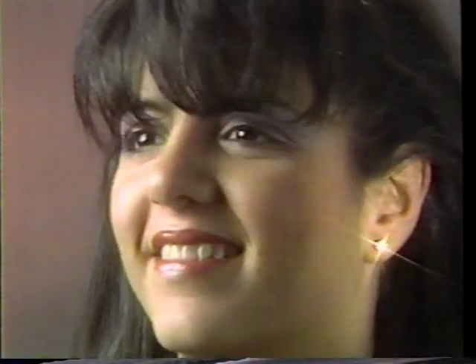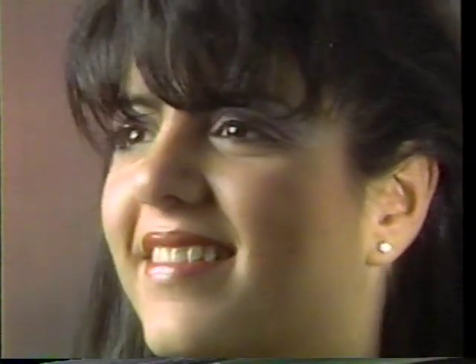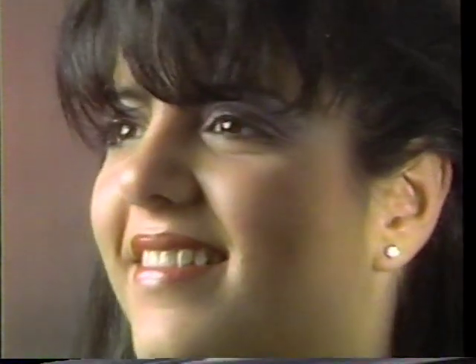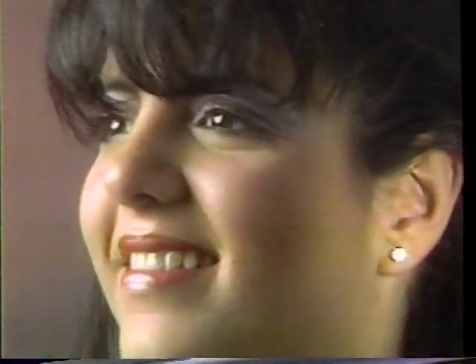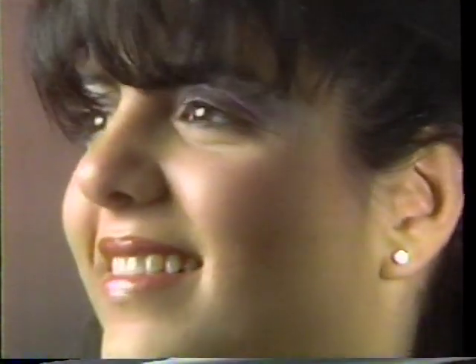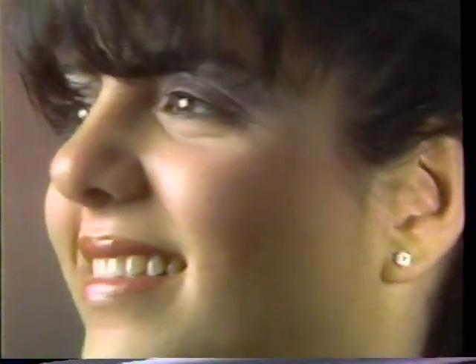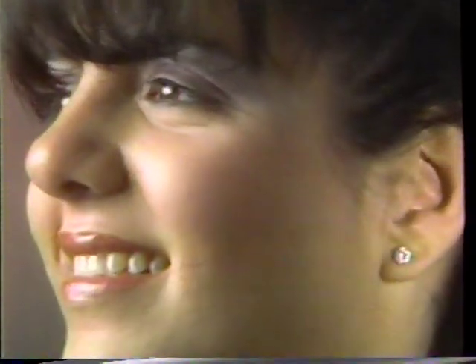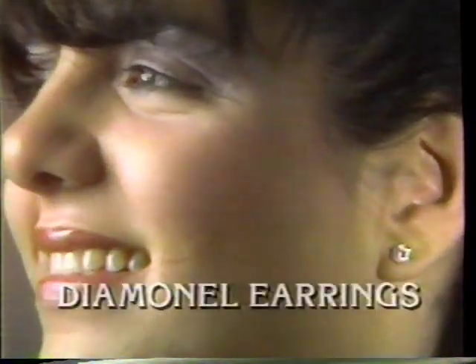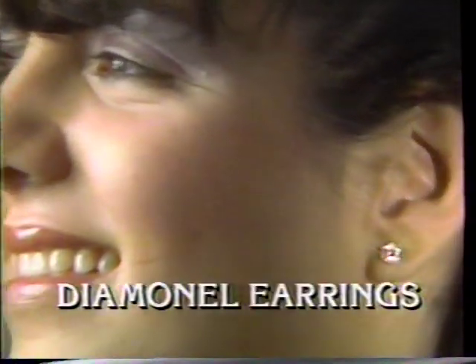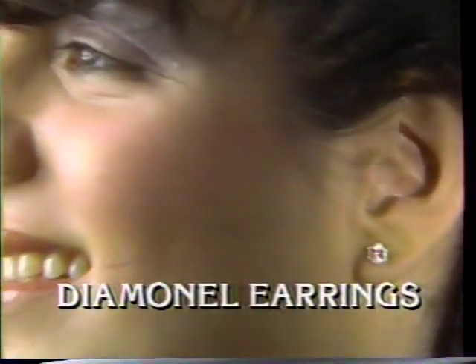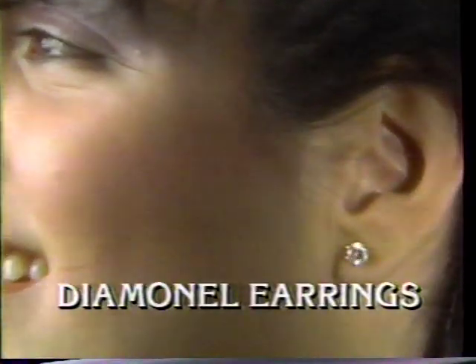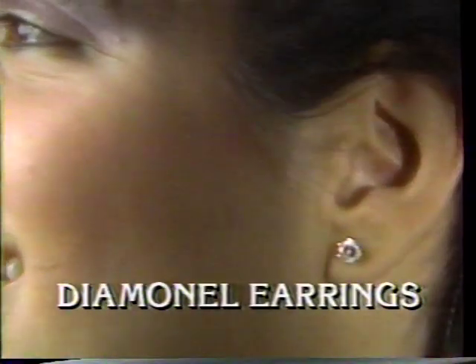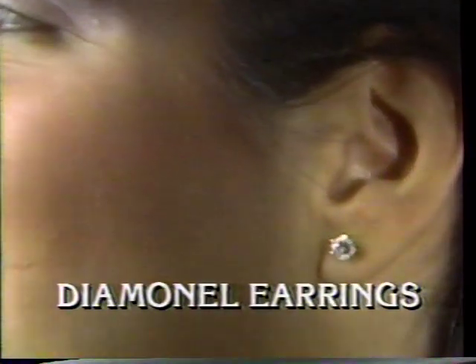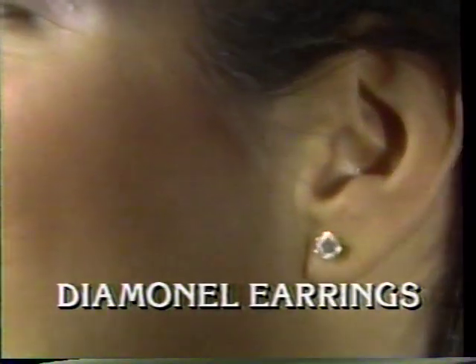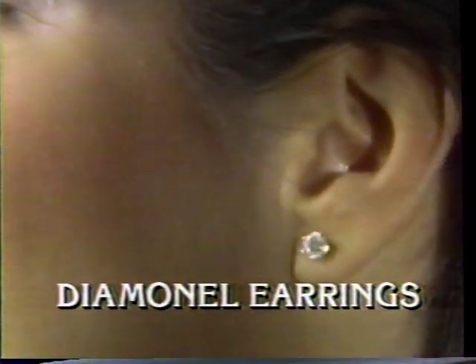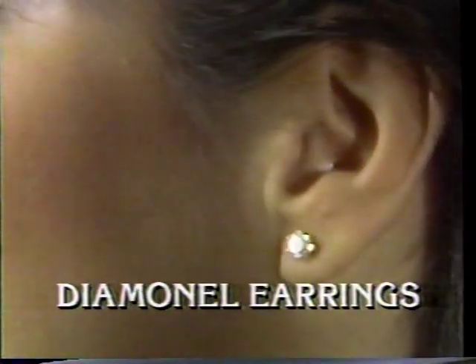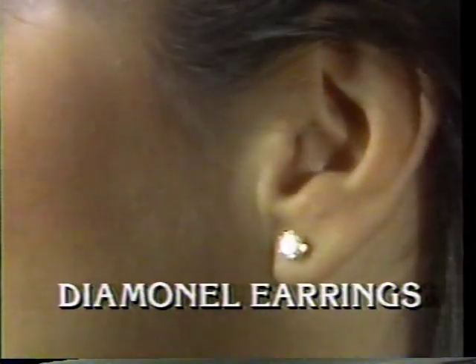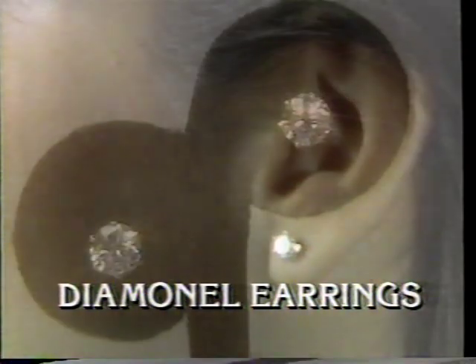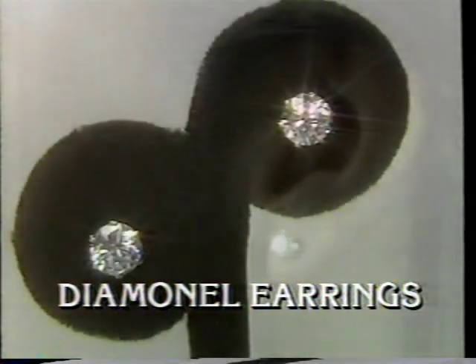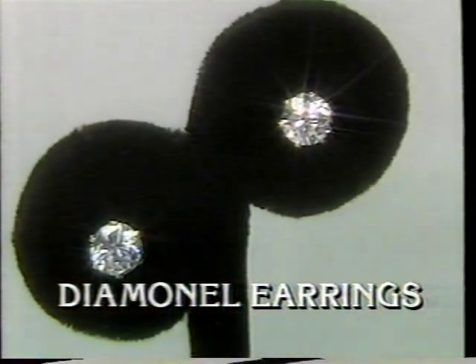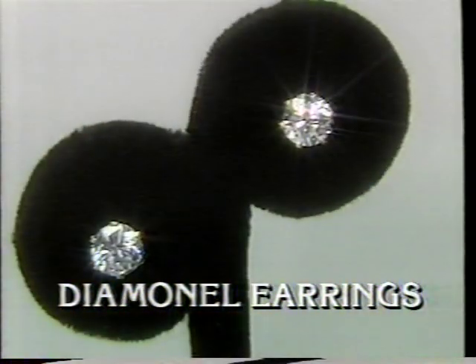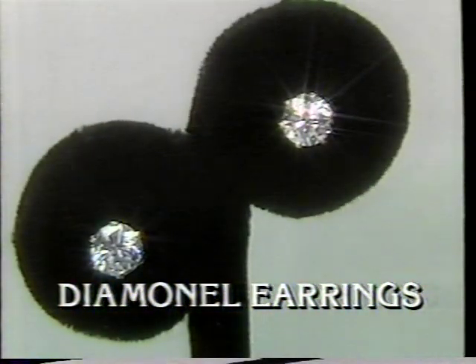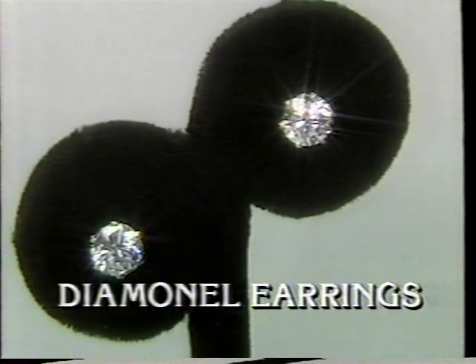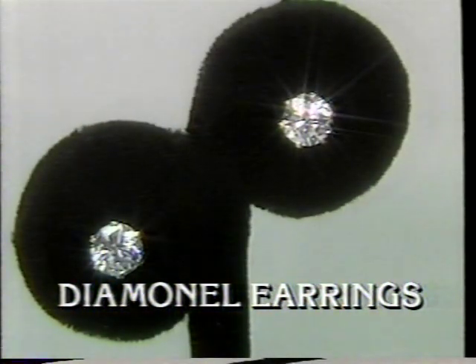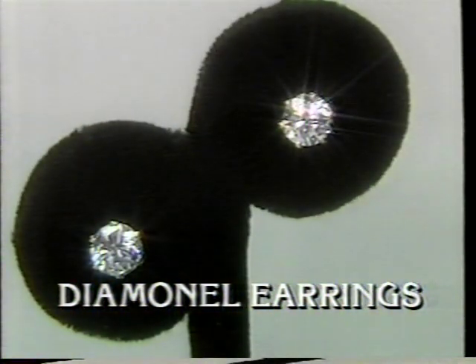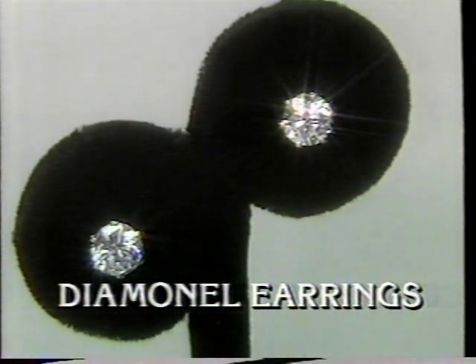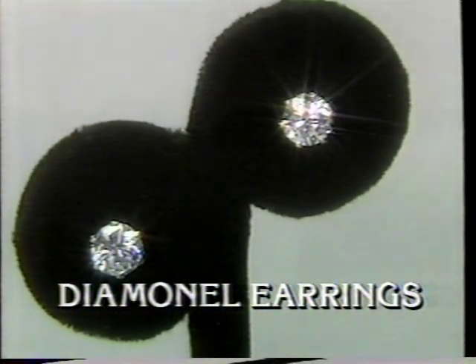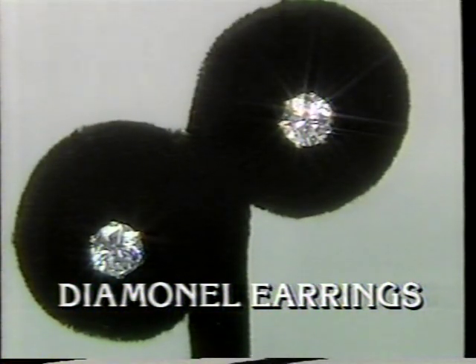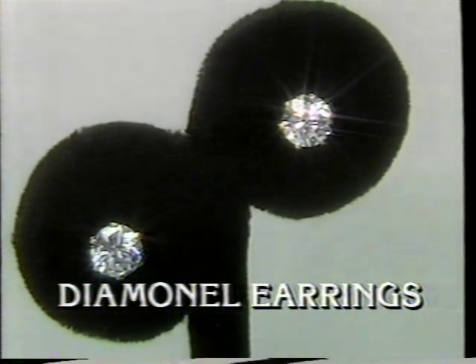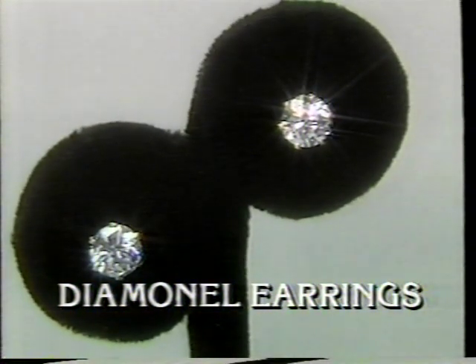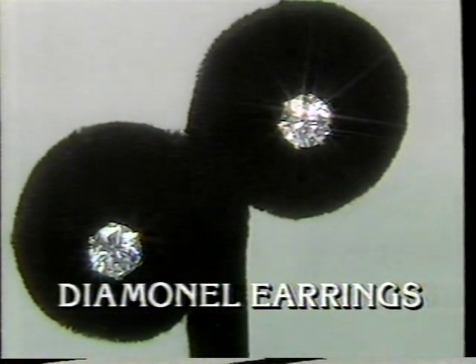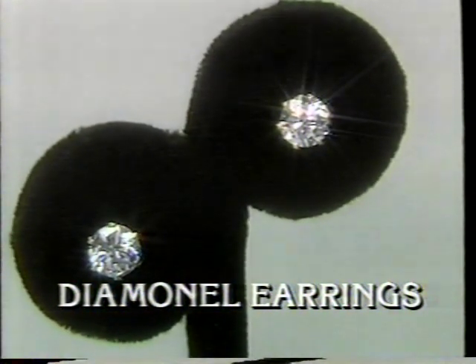But that's not all. You'll also receive the classically elegant Diamondell earrings. Total weight, 1-carat. Designed to enhance any wardrobe.